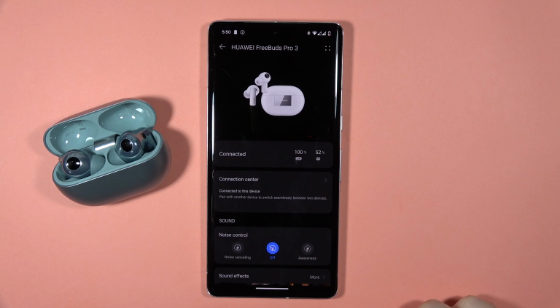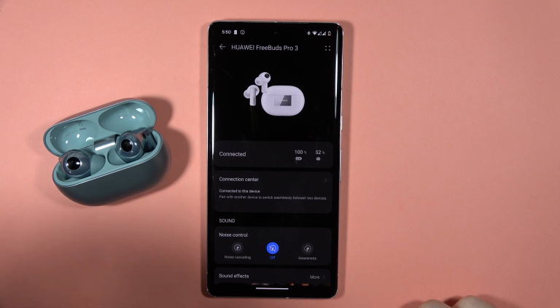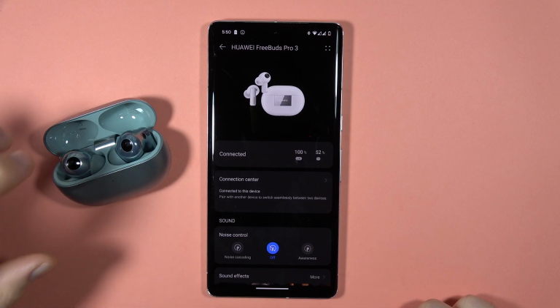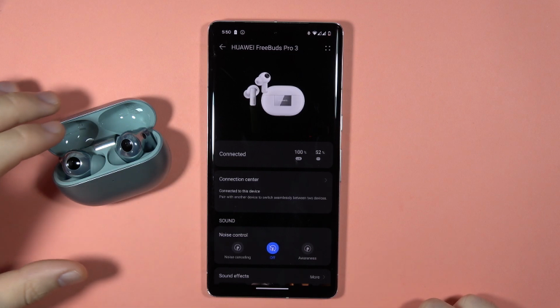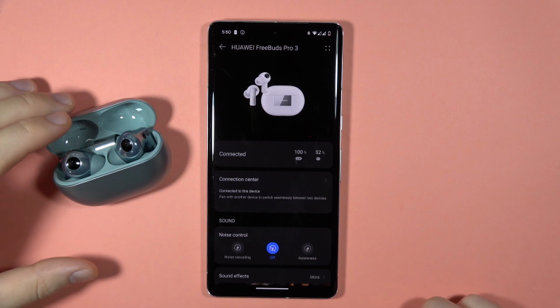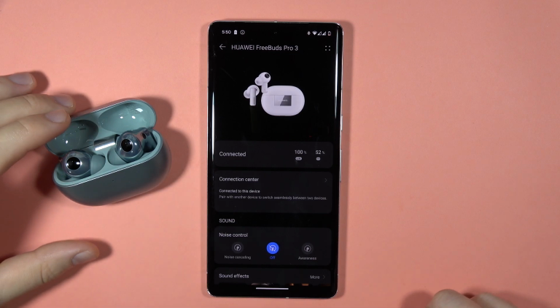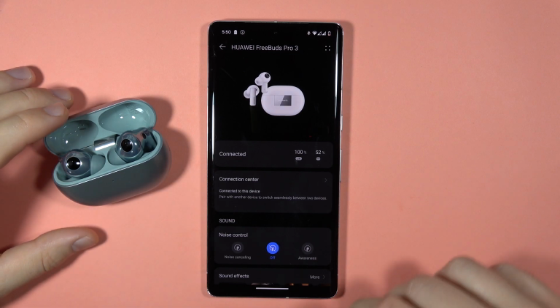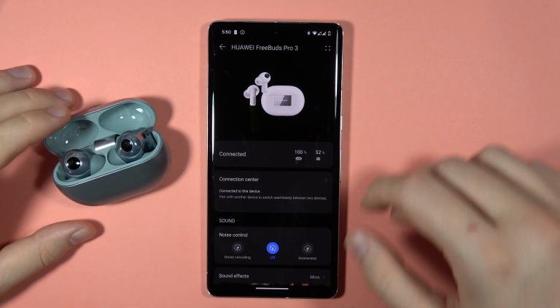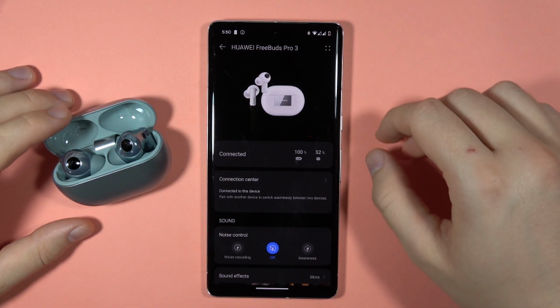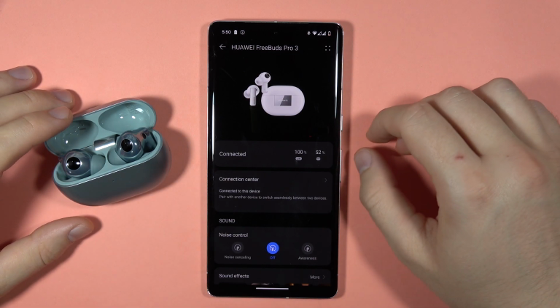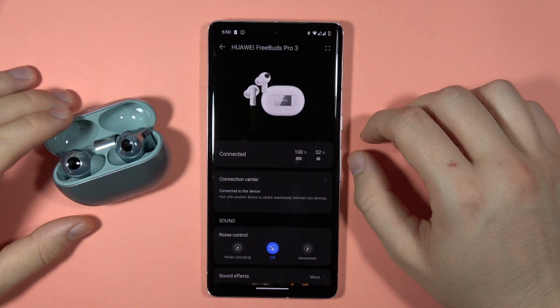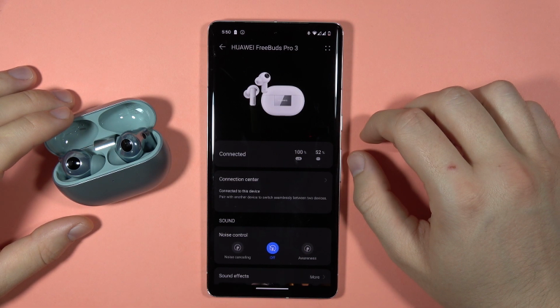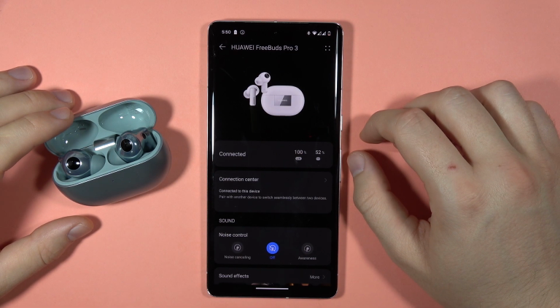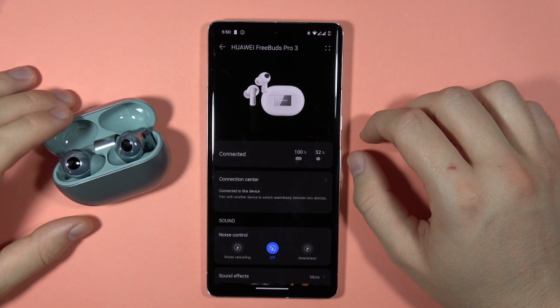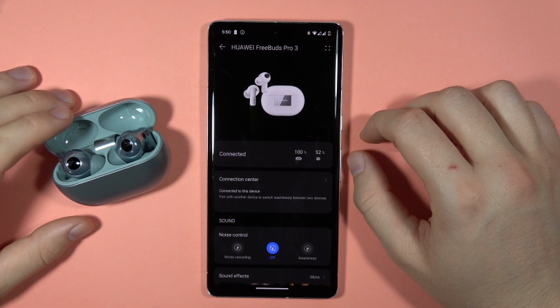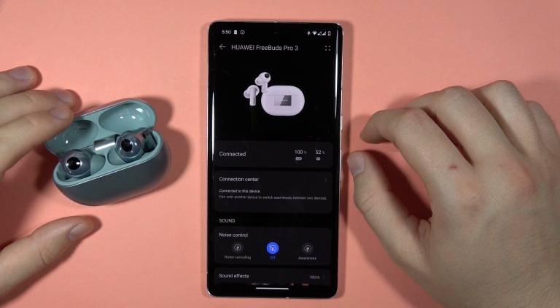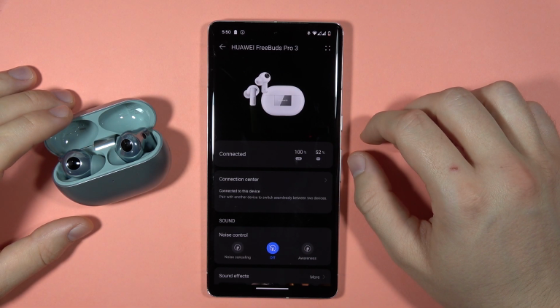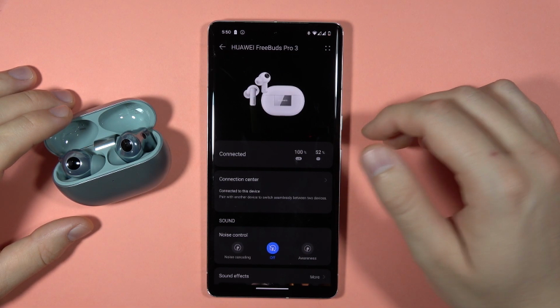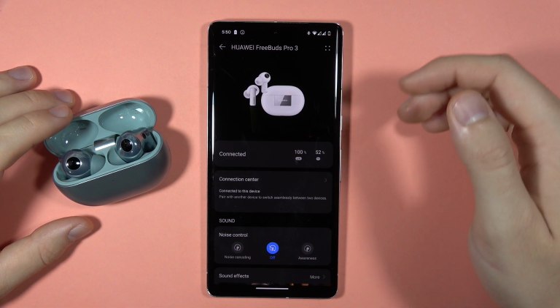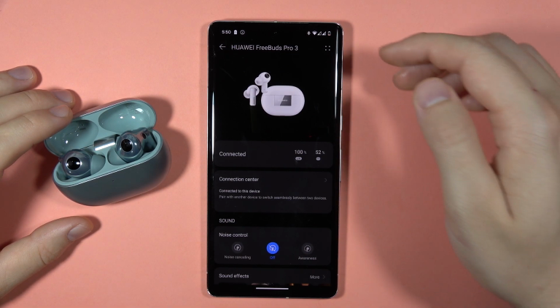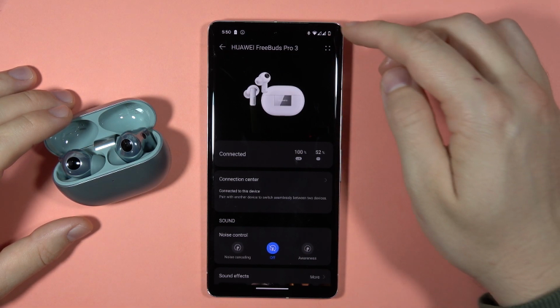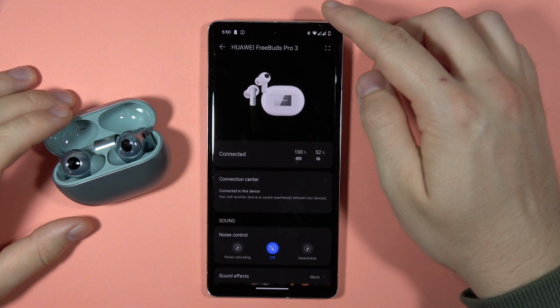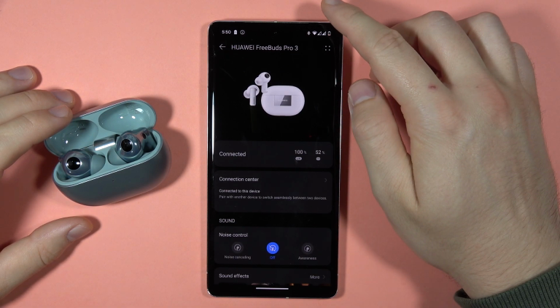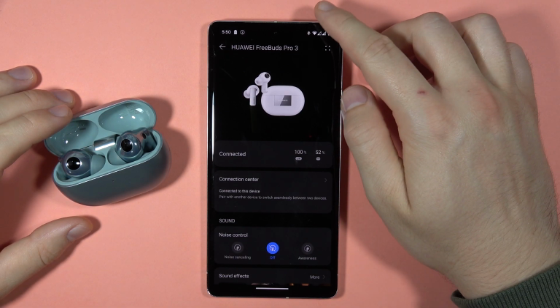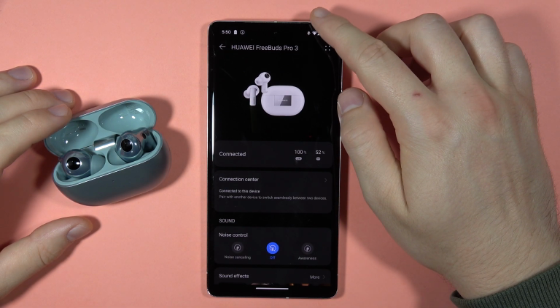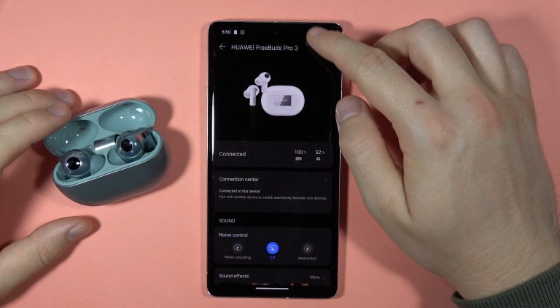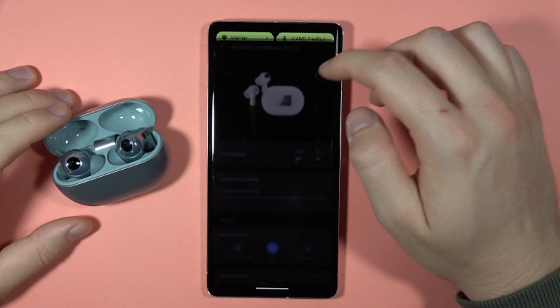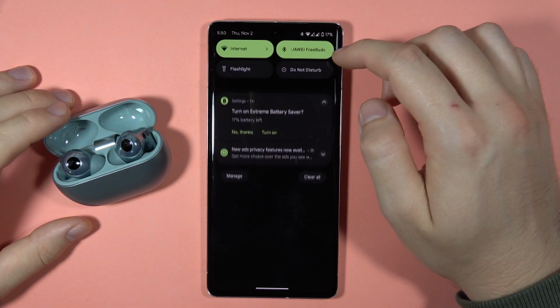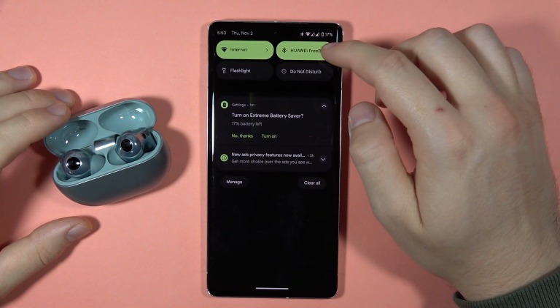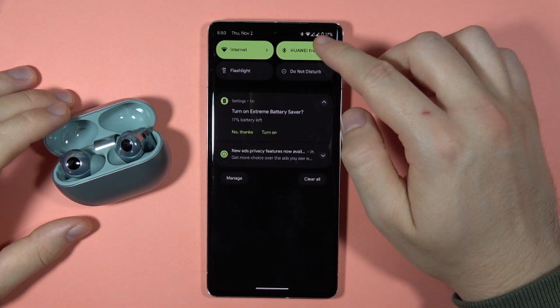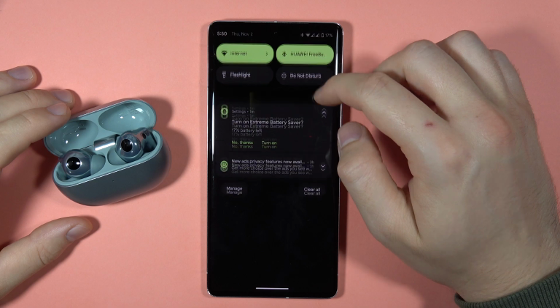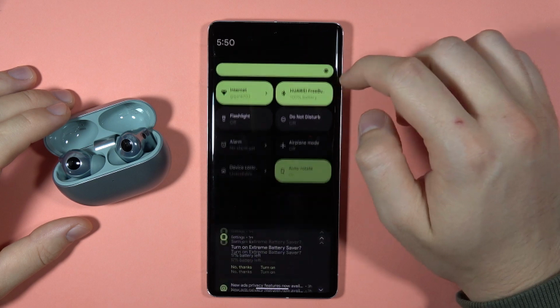Hey, if you want to rename your Huawei FreeBuds Pro 3, you have to open the Bluetooth settings on your device.